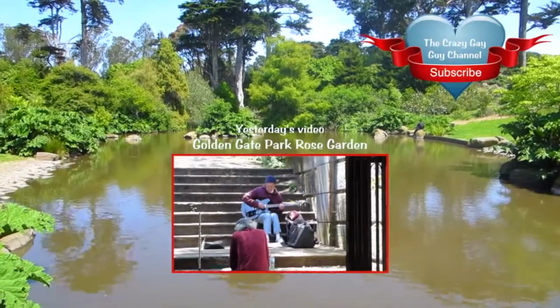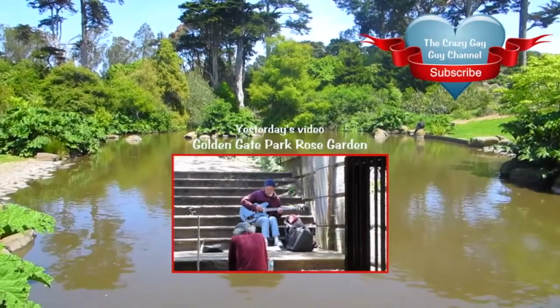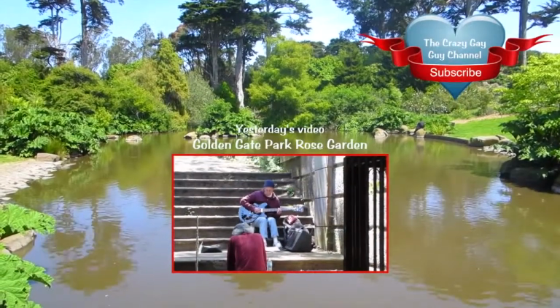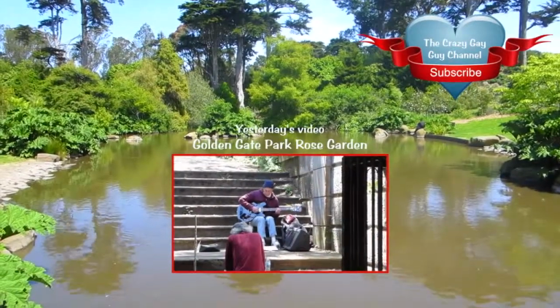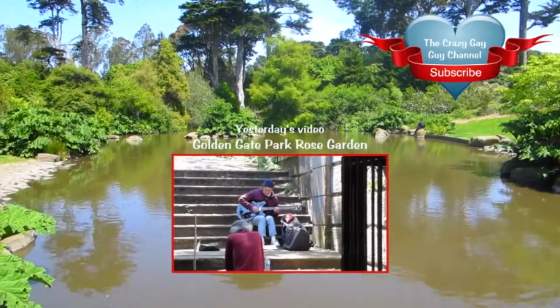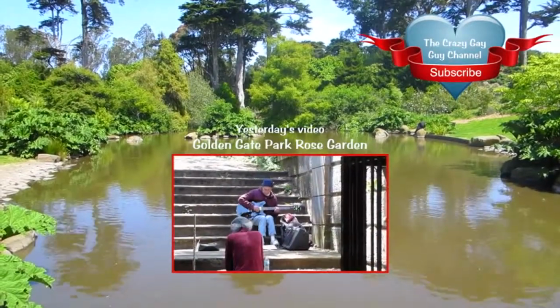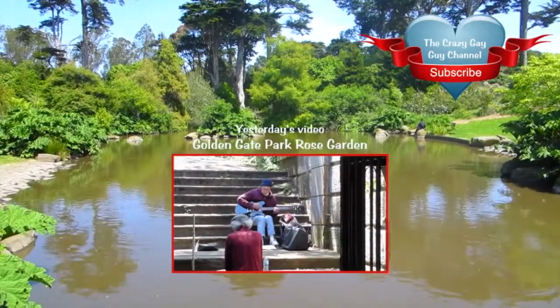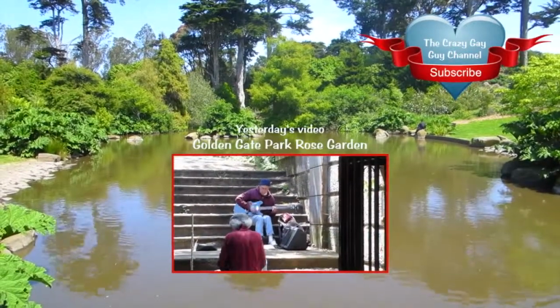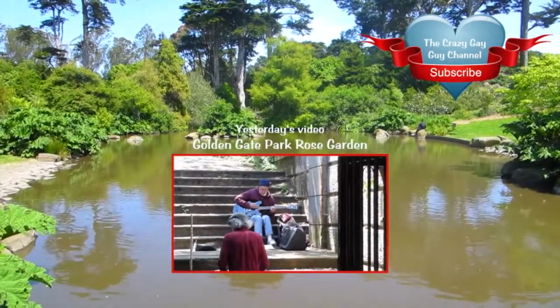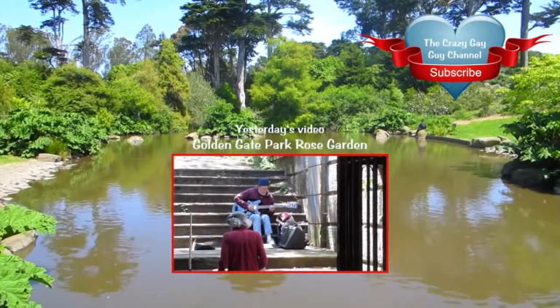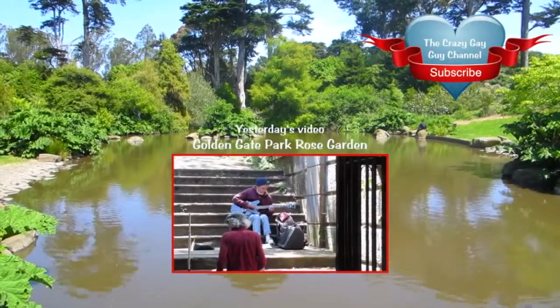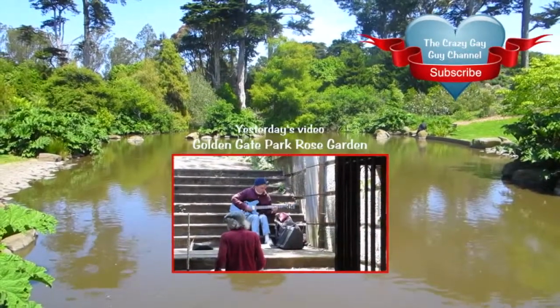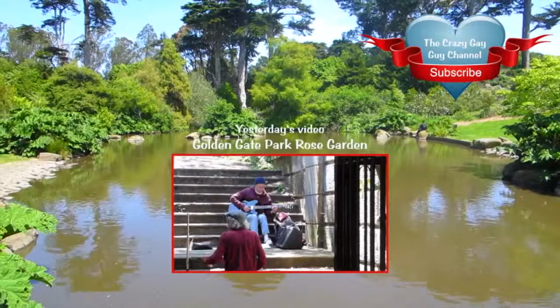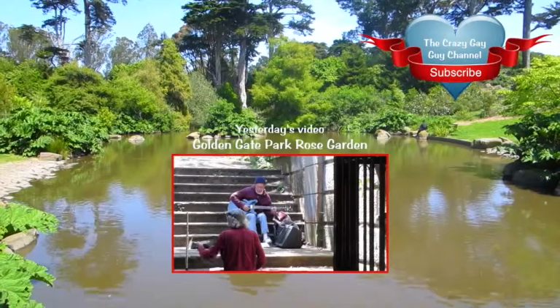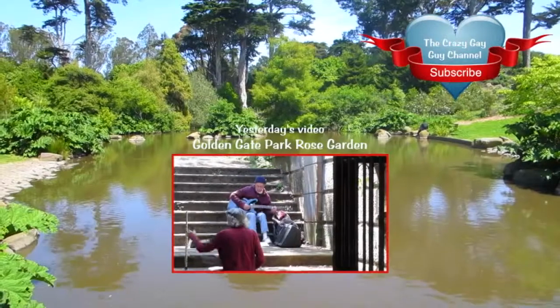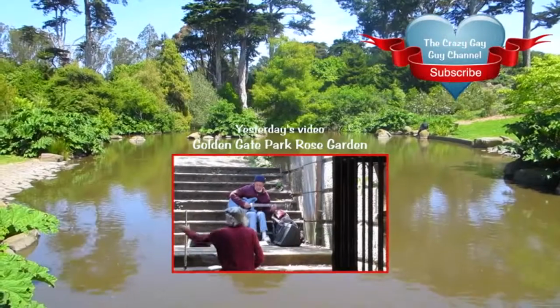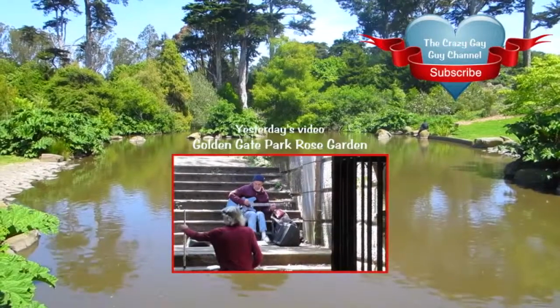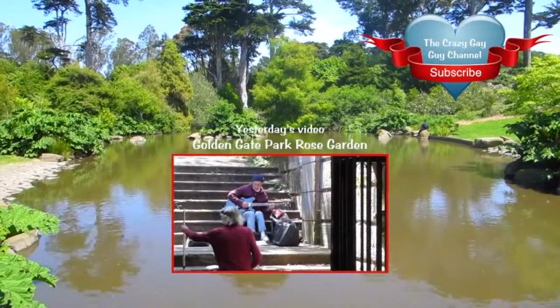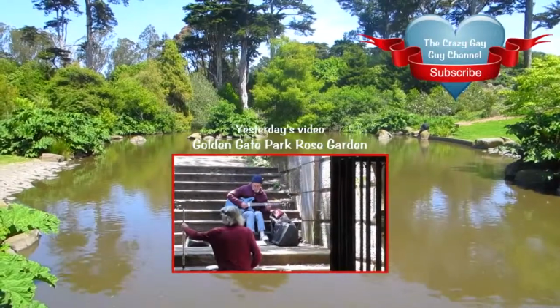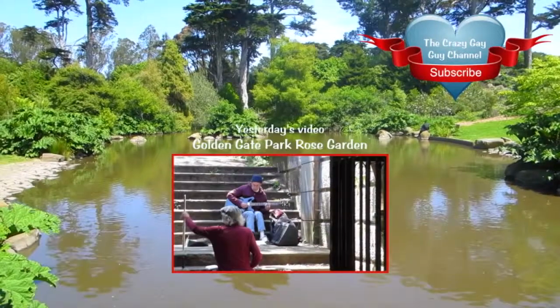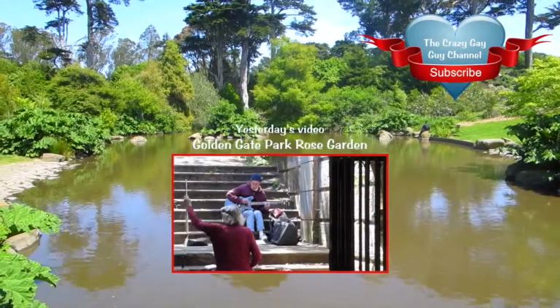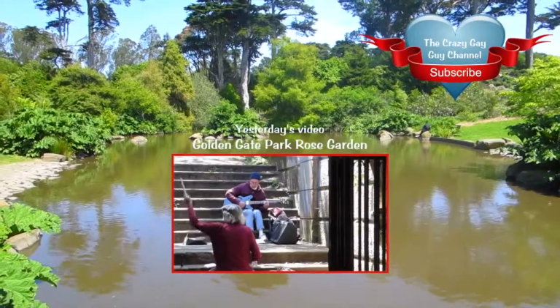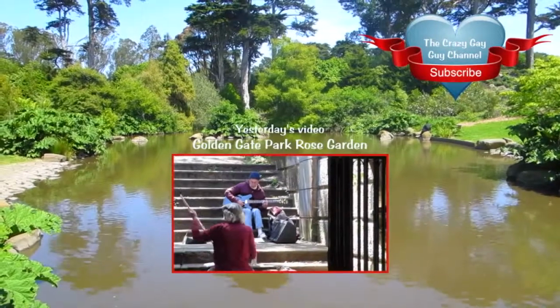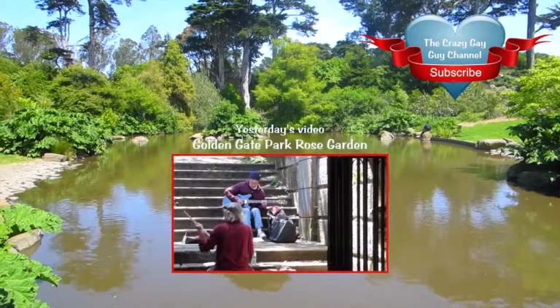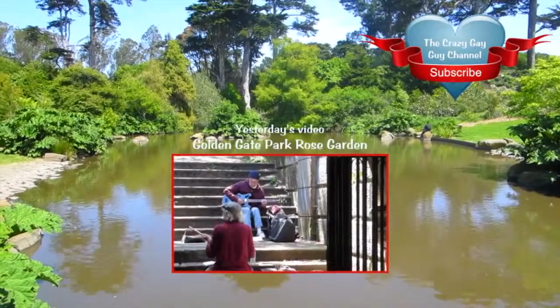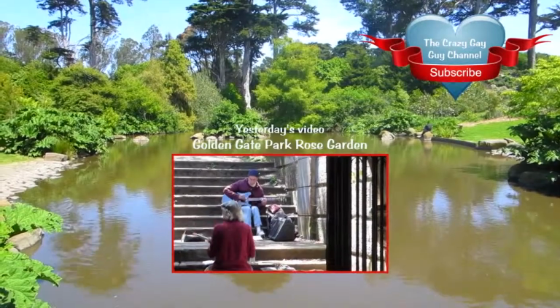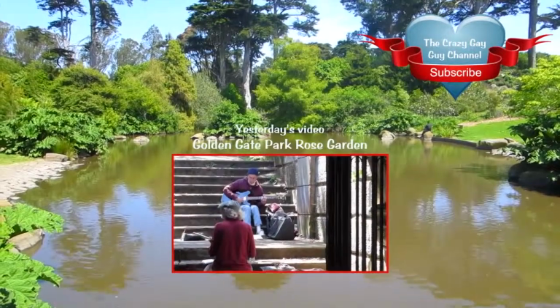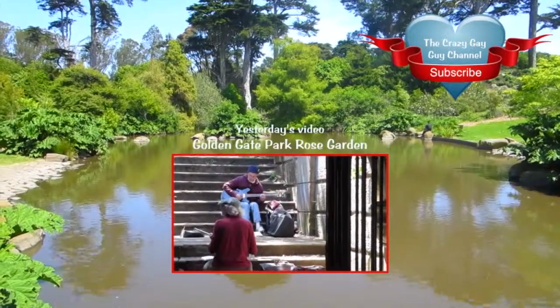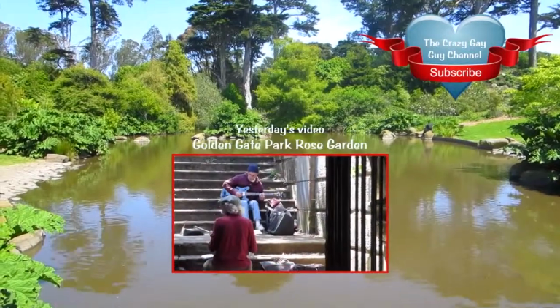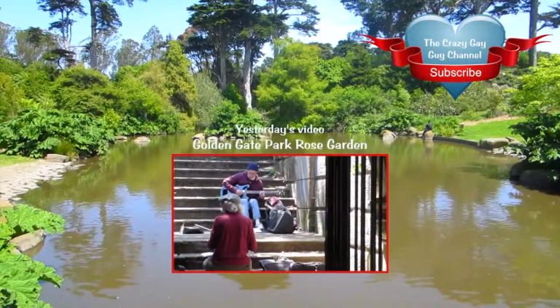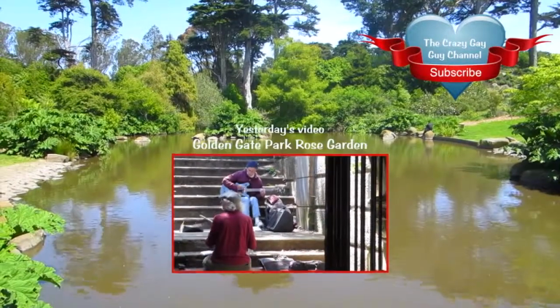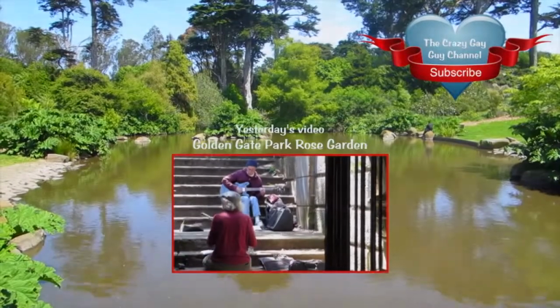If you like my channel, I hope you'll subscribe. Click that subscribe button up above. See you again tomorrow.